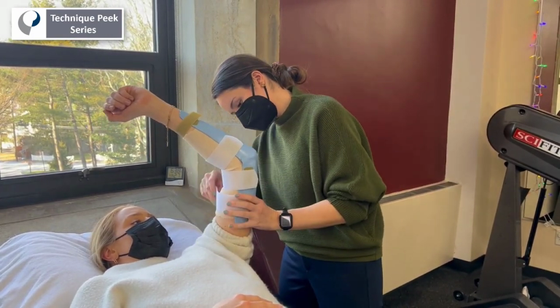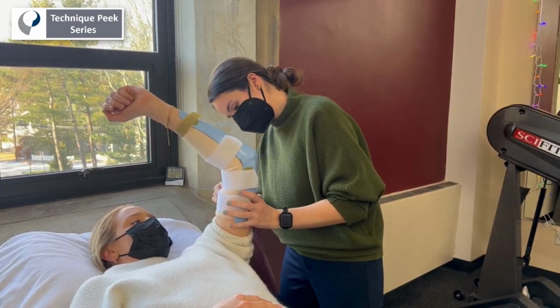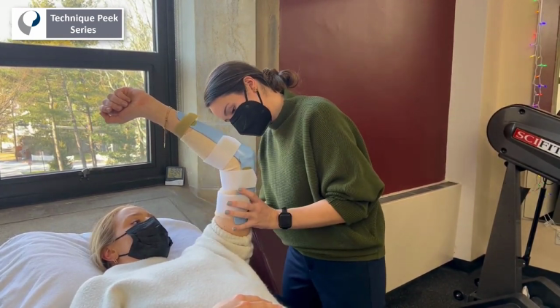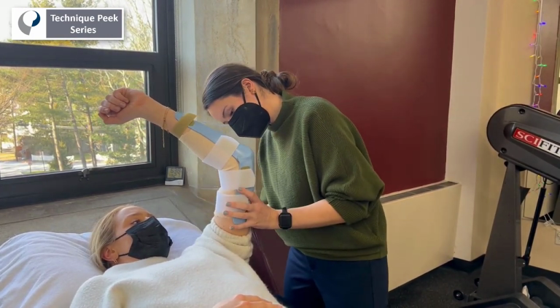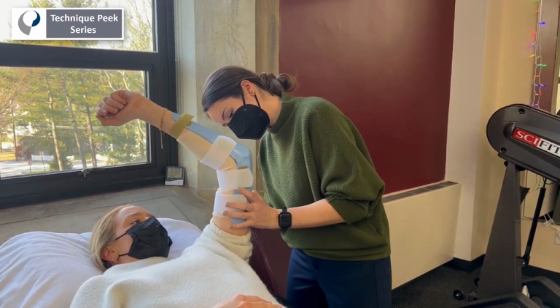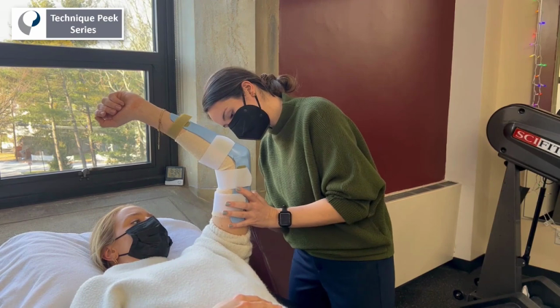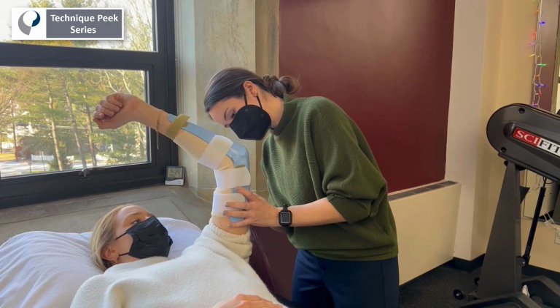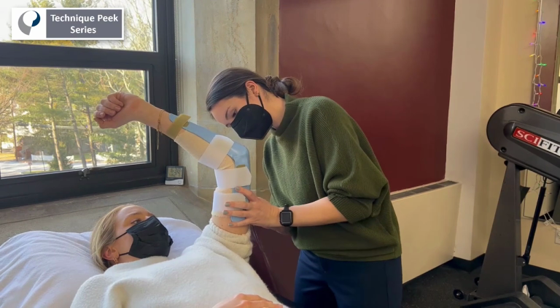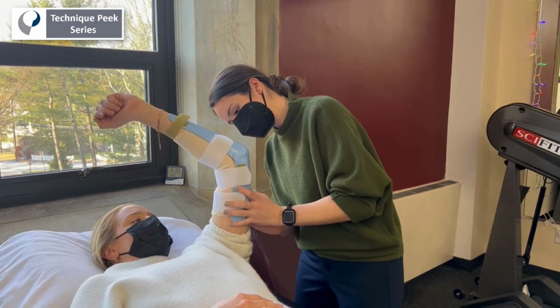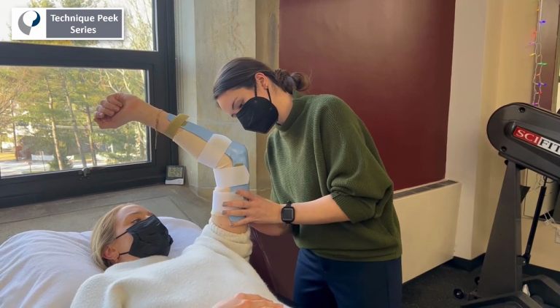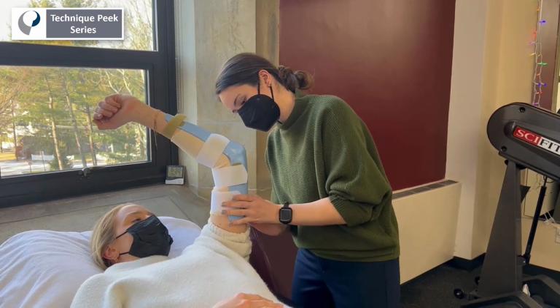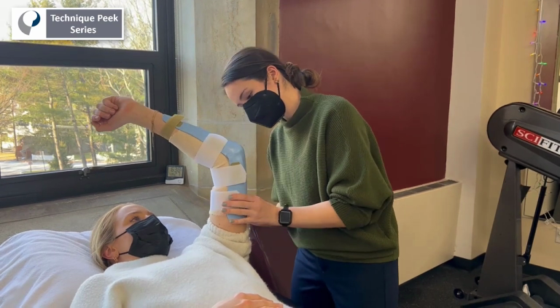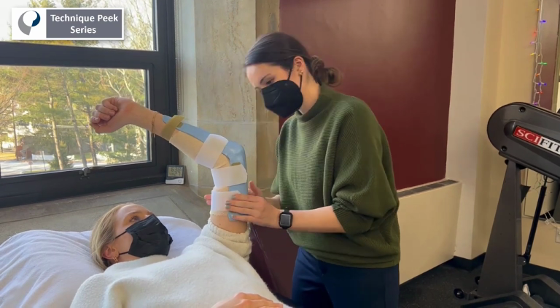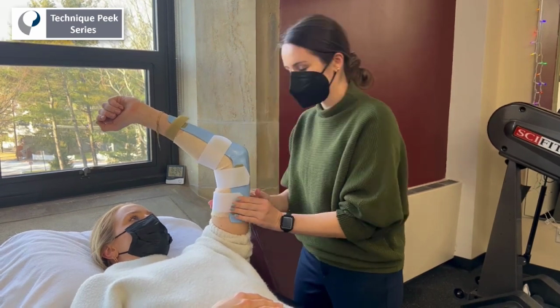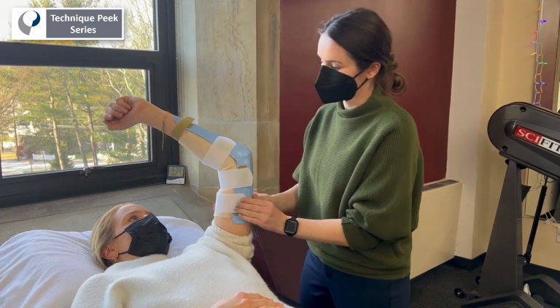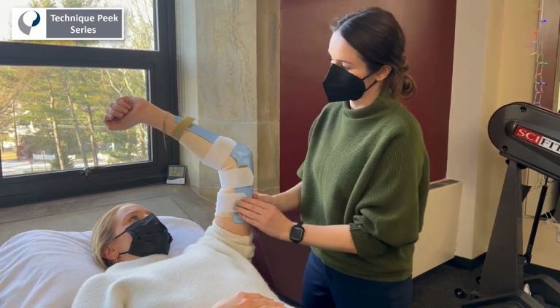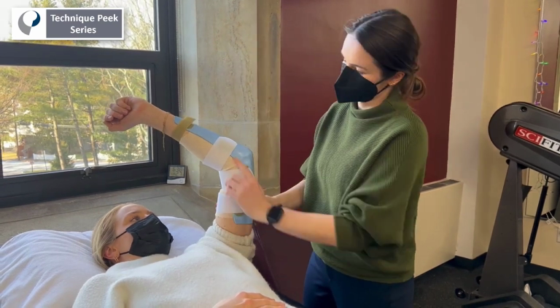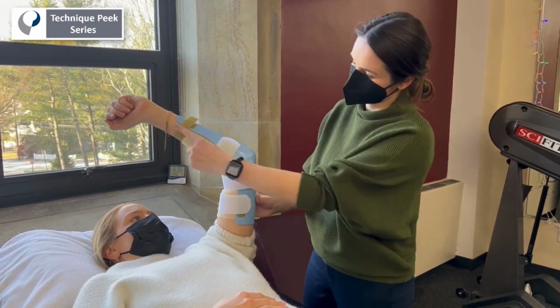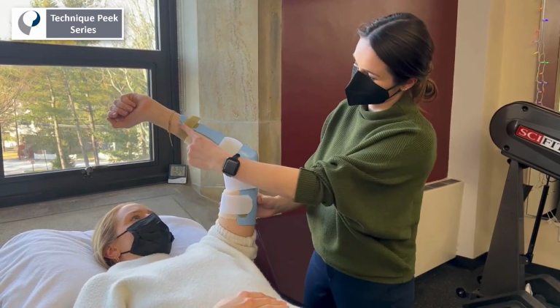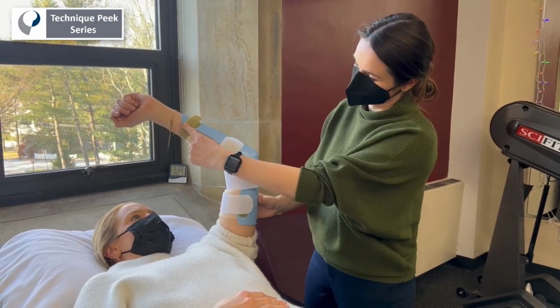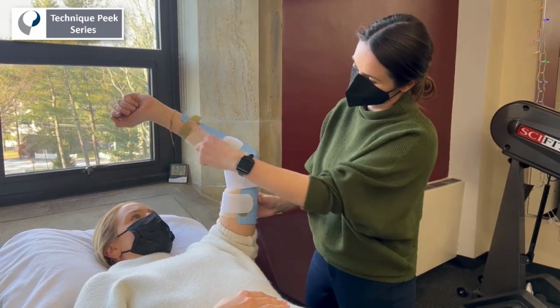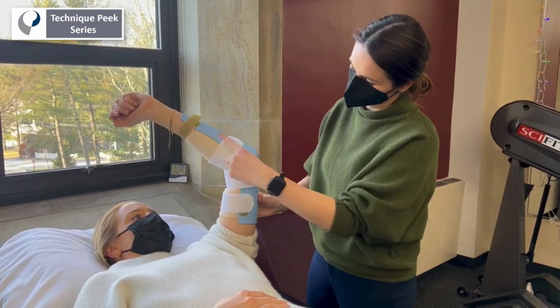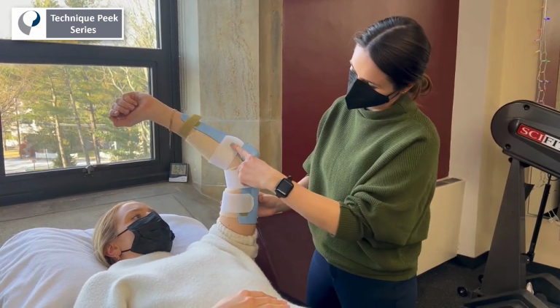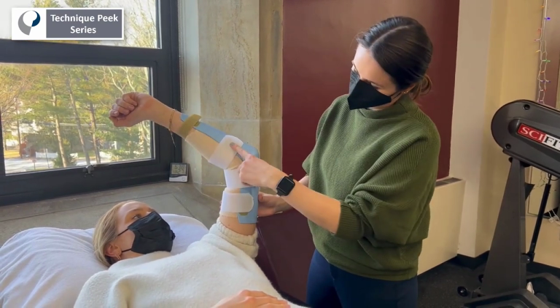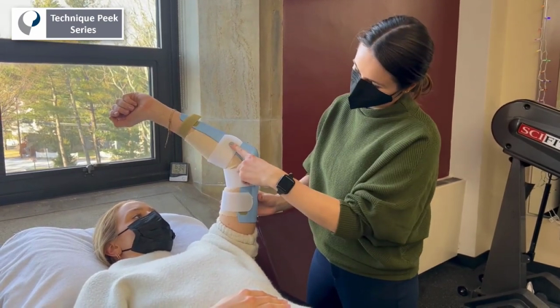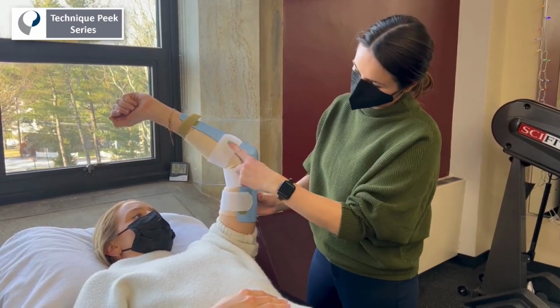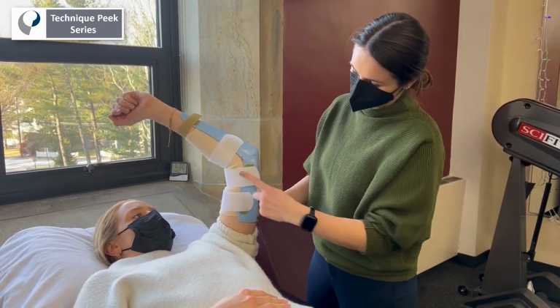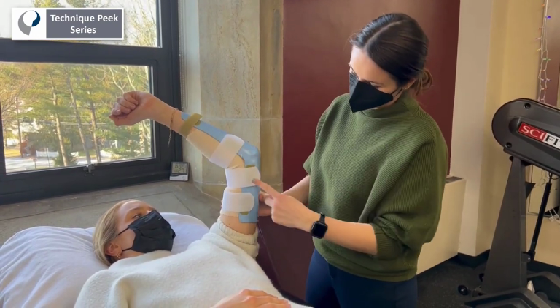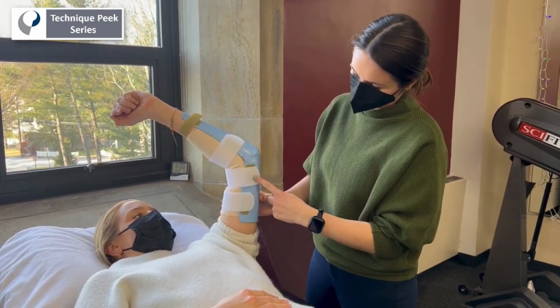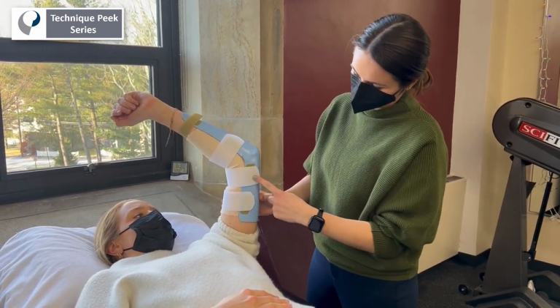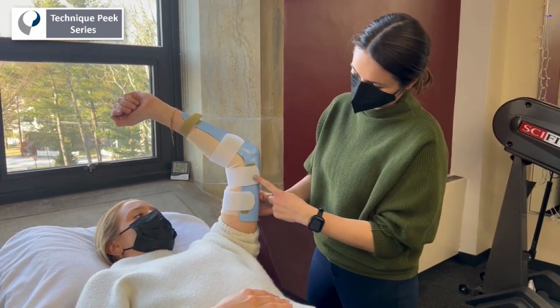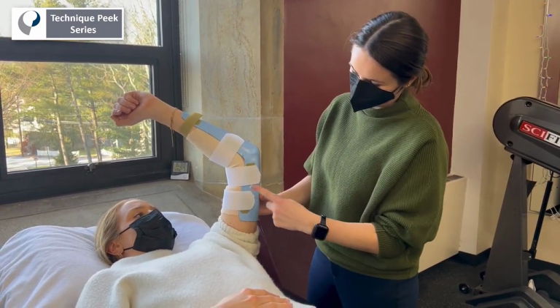I hope you found this video helpful. Please tune in for additional splinting videos to come.